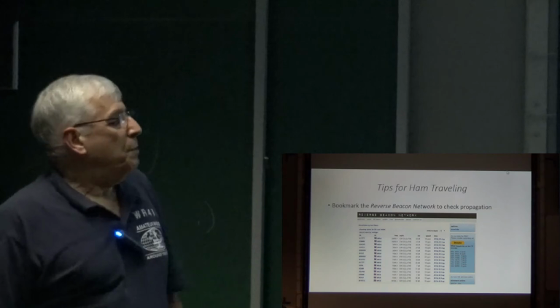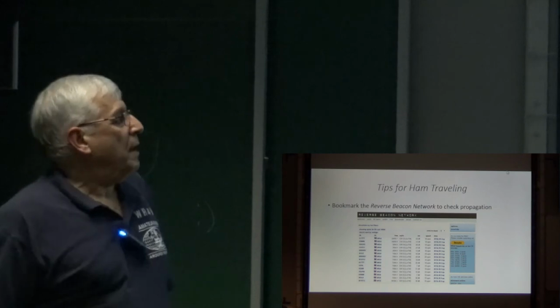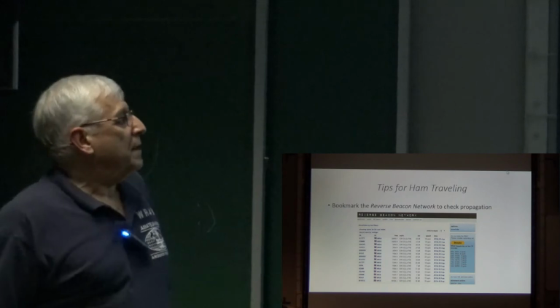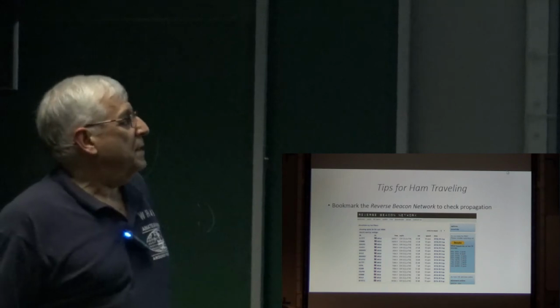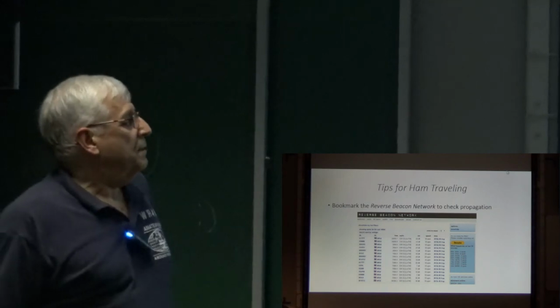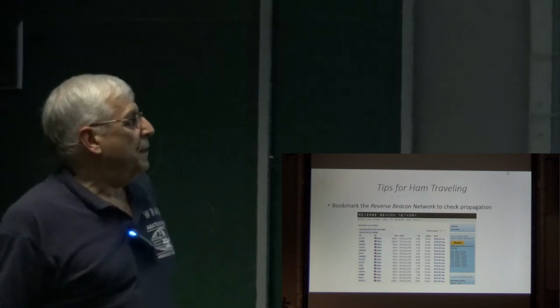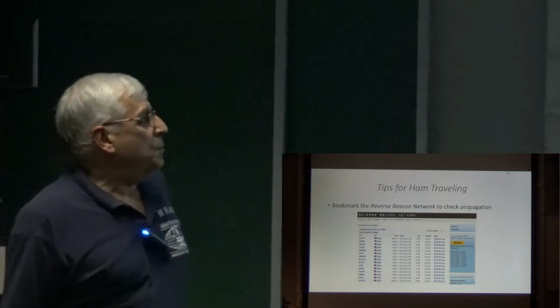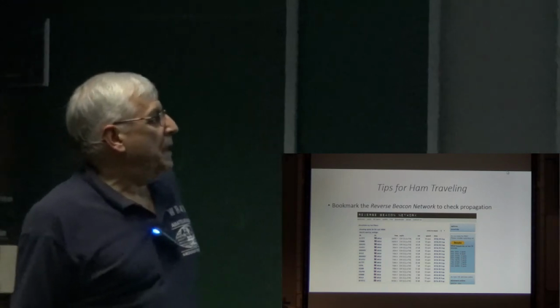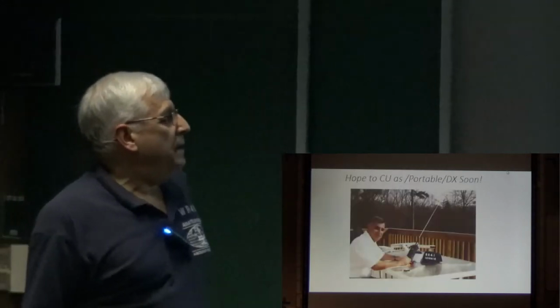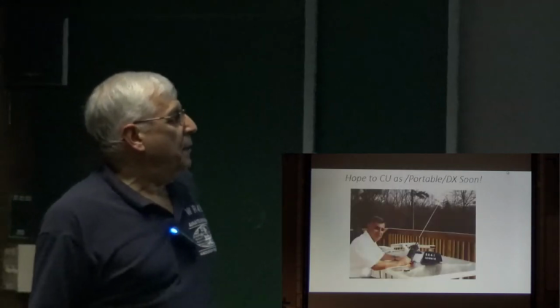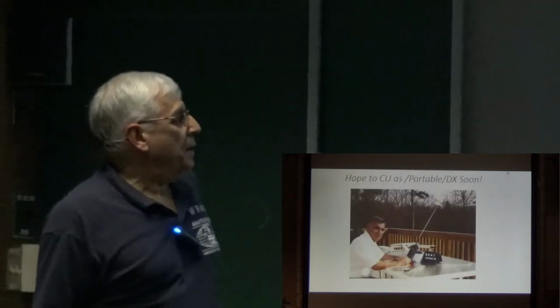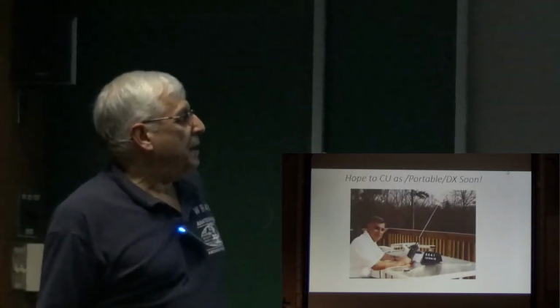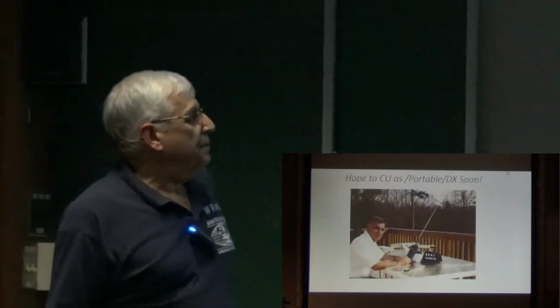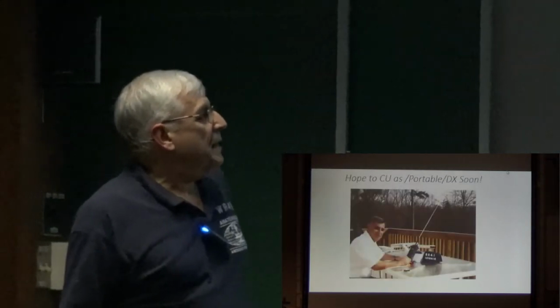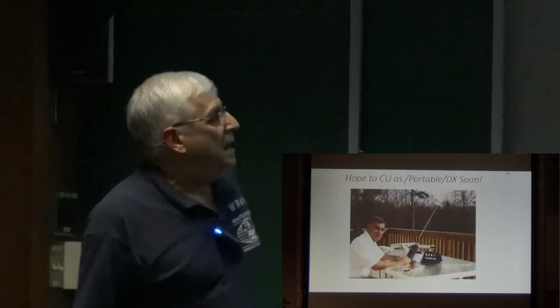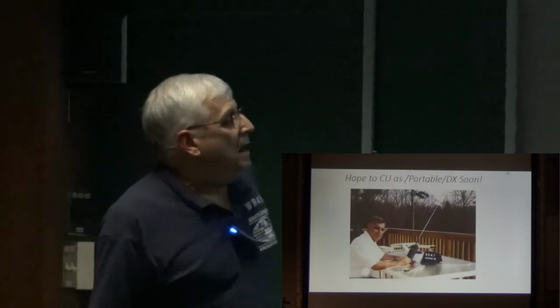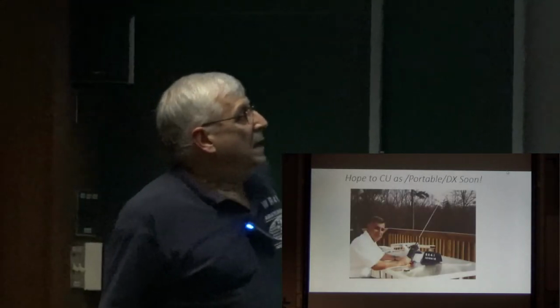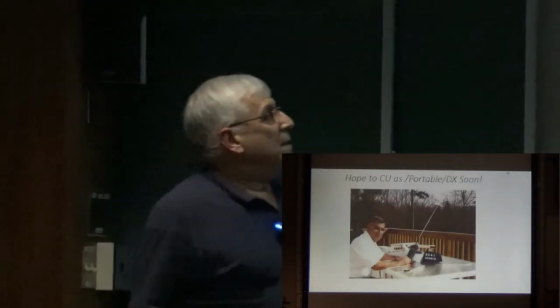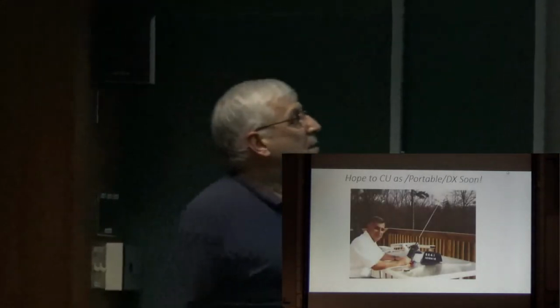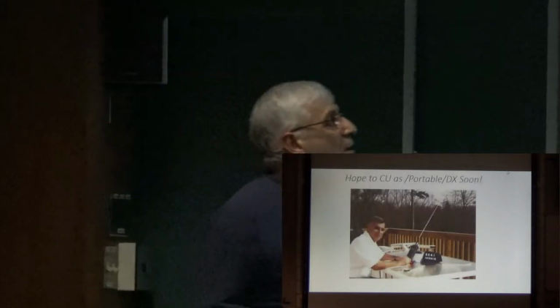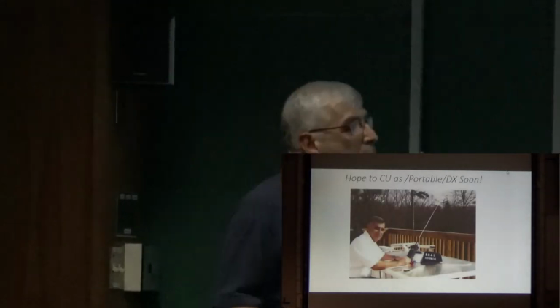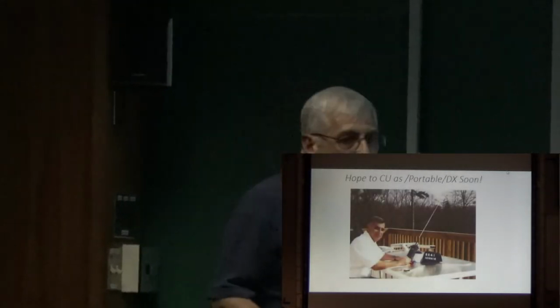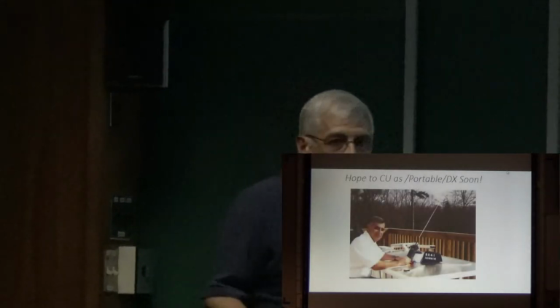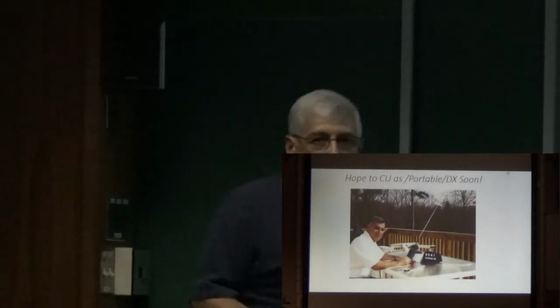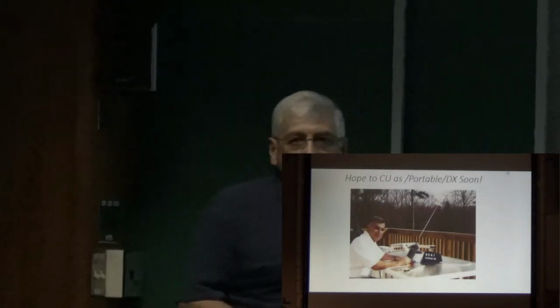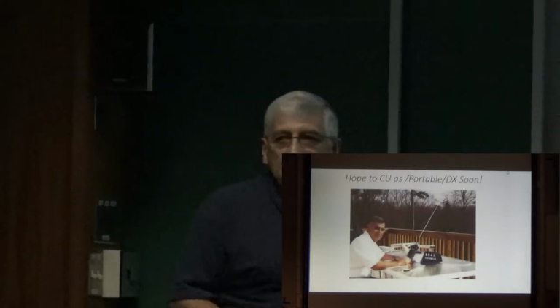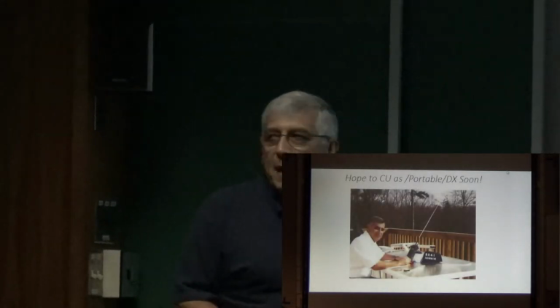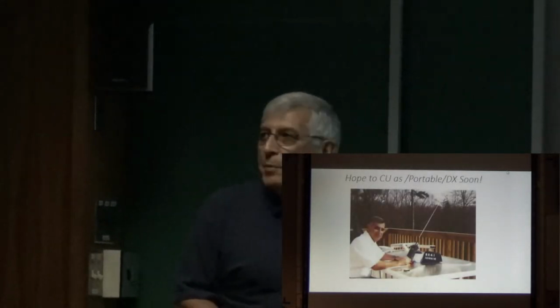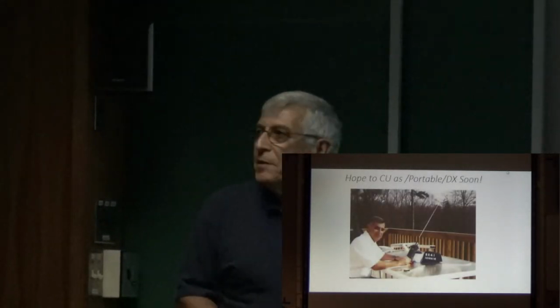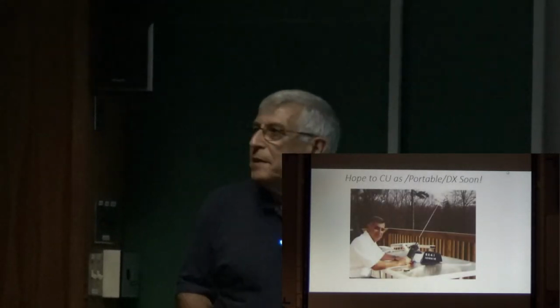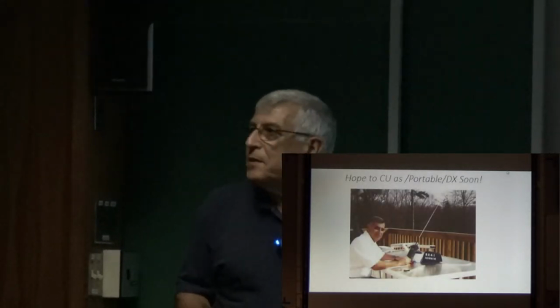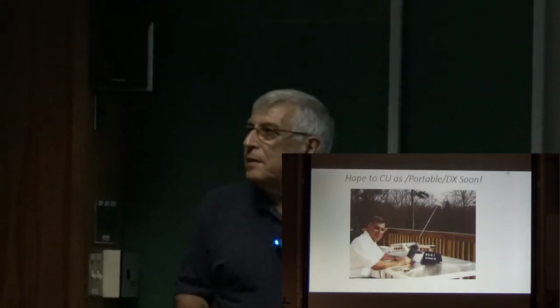Bookmark the reverse beacon network. That's the end of my presentation.